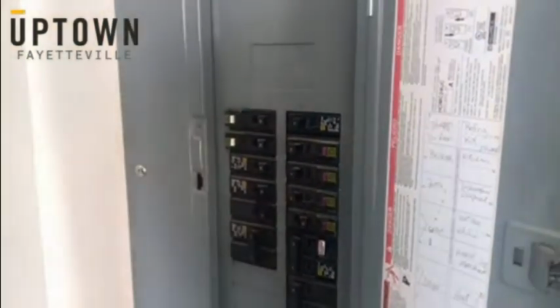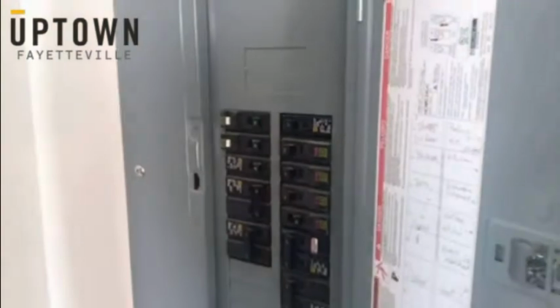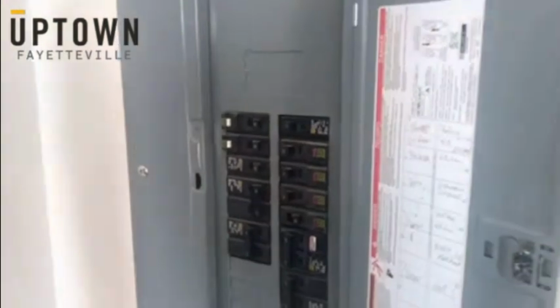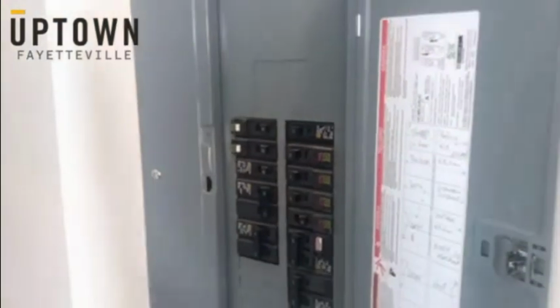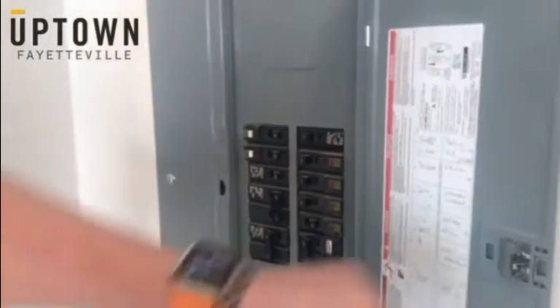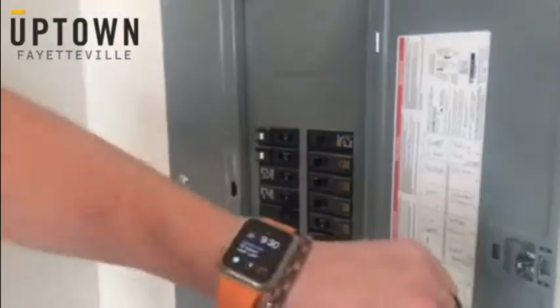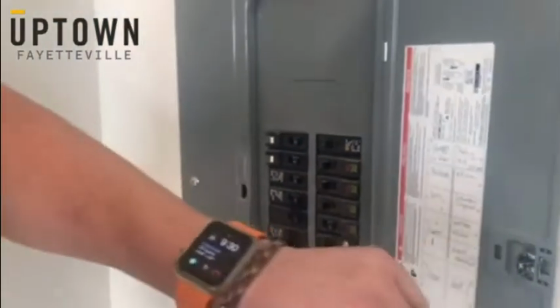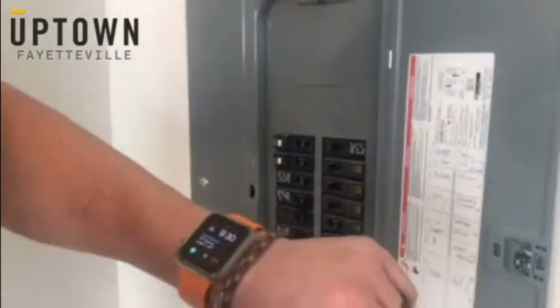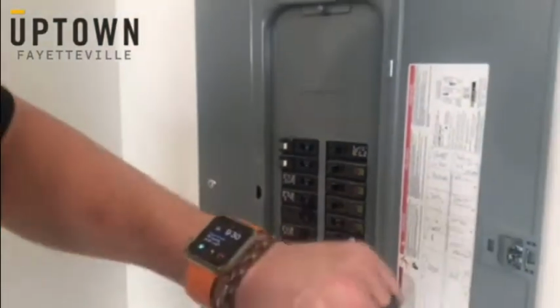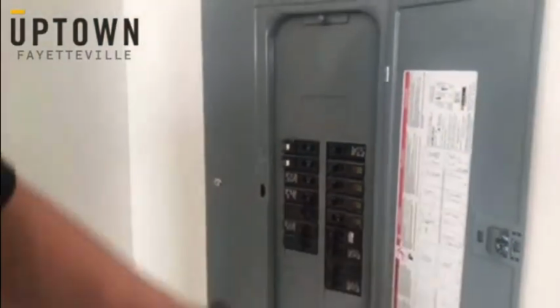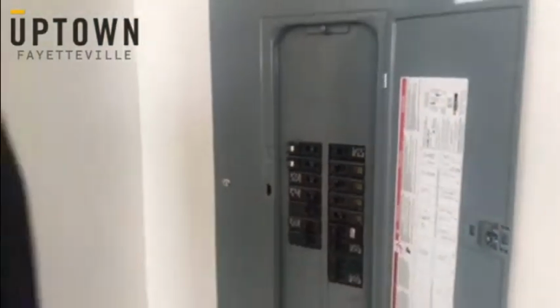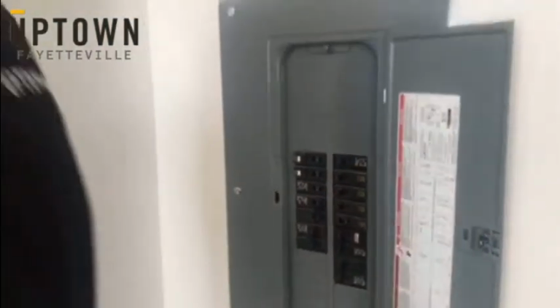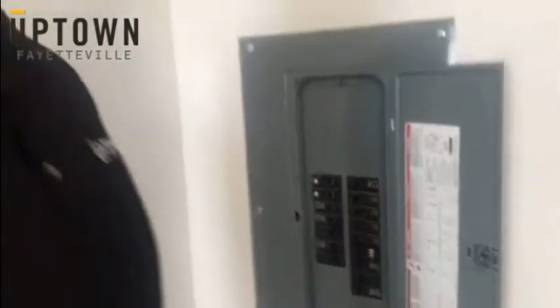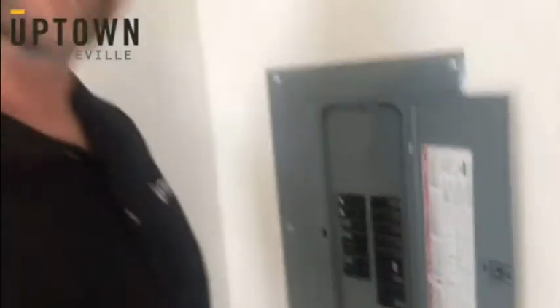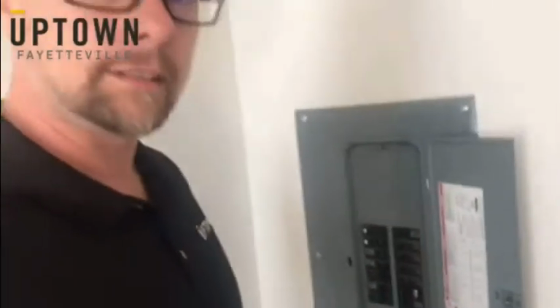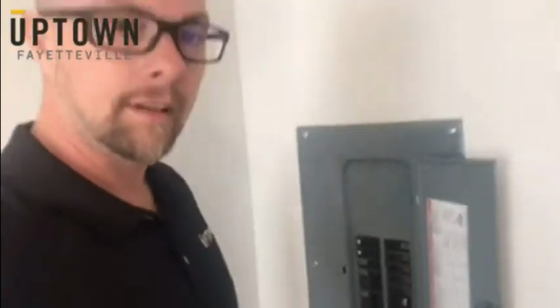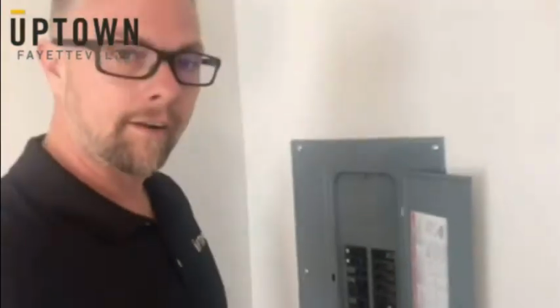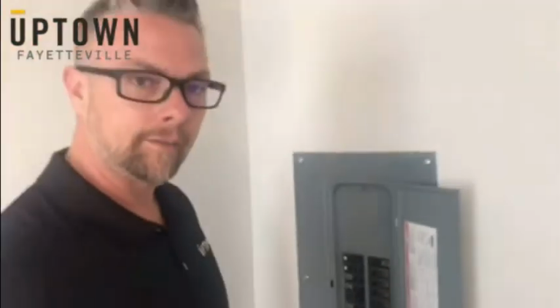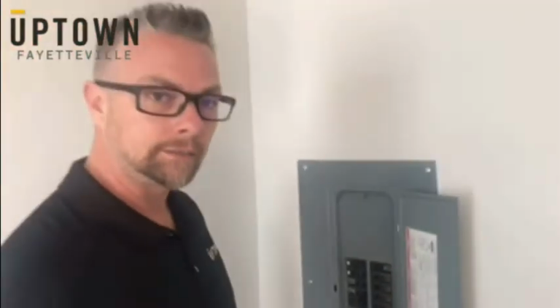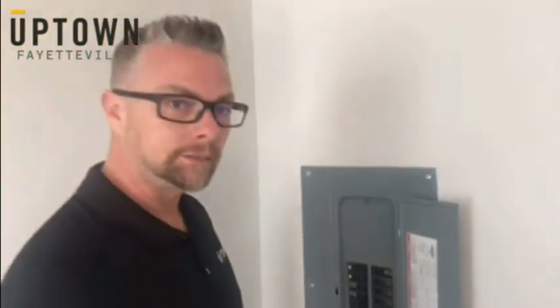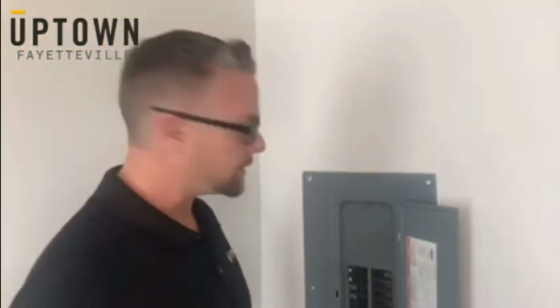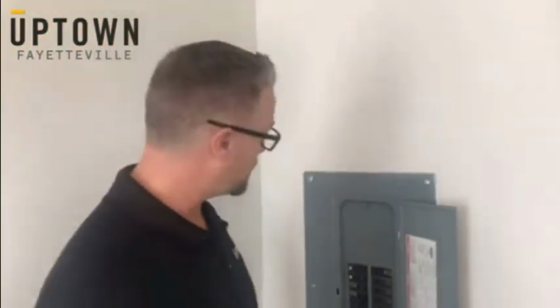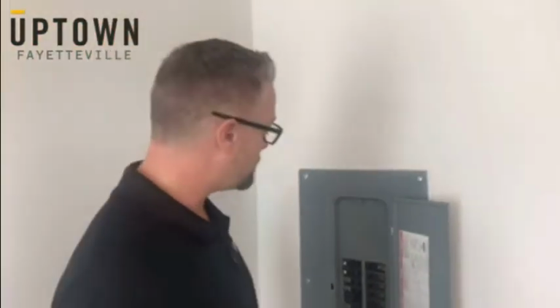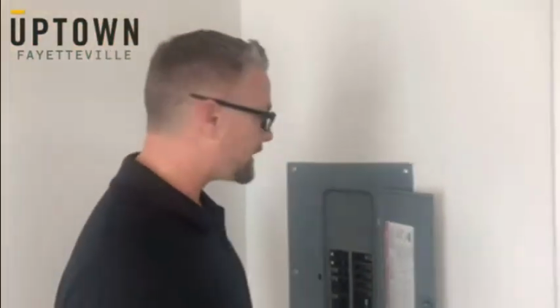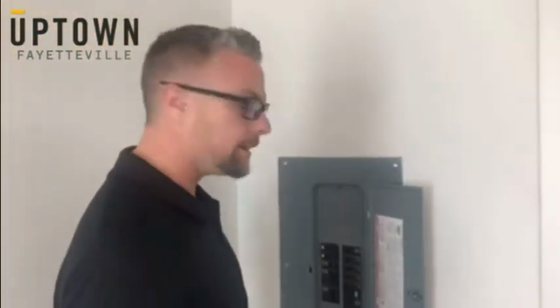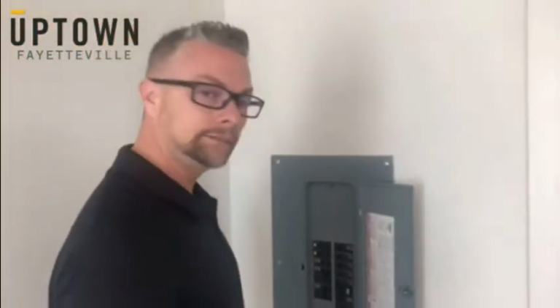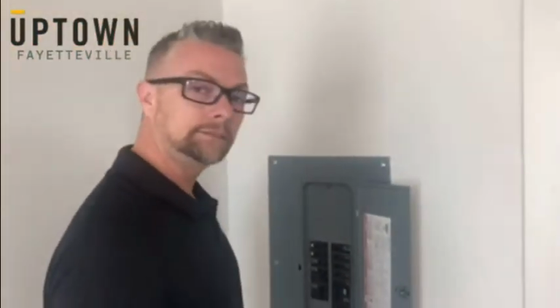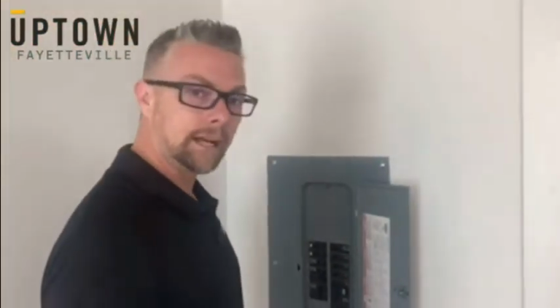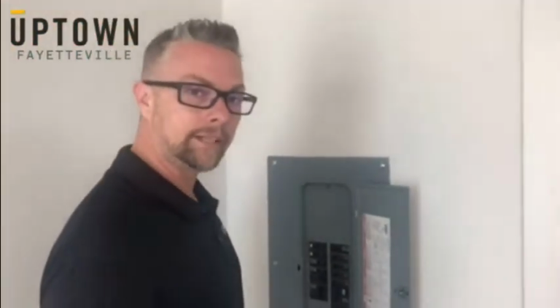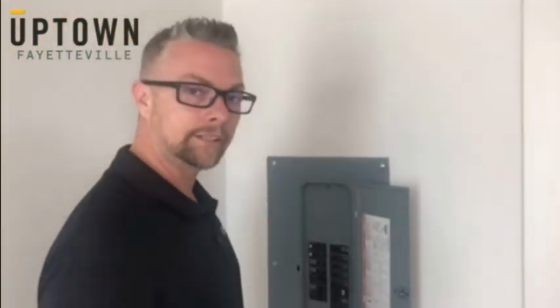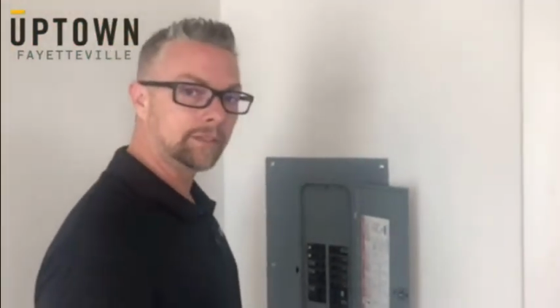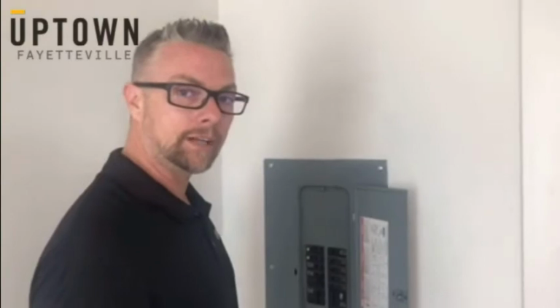Turn them off. Leave them off for approximately five minutes, then turn them back on. Everything should be fine.